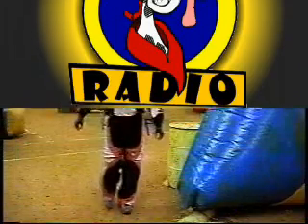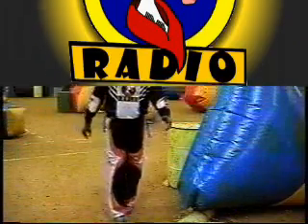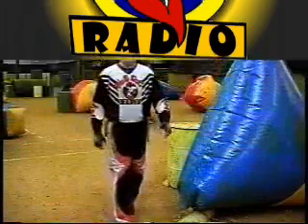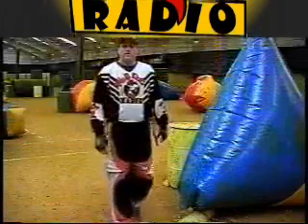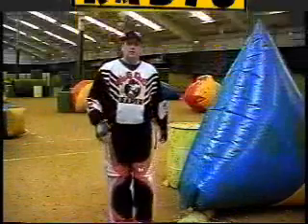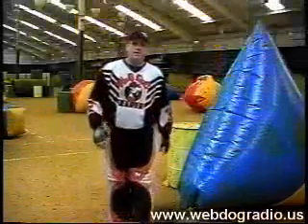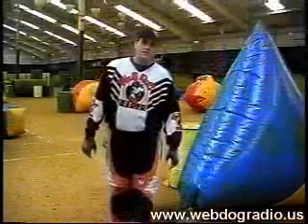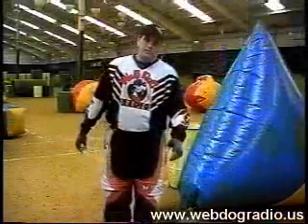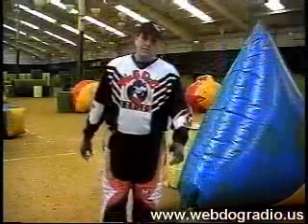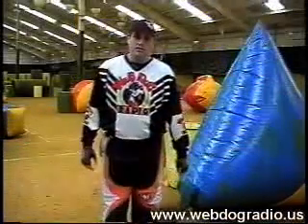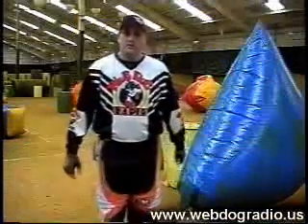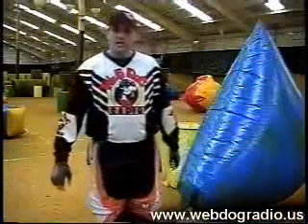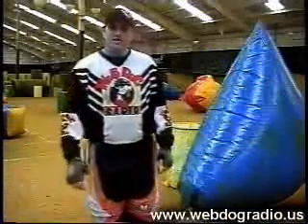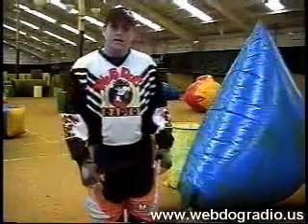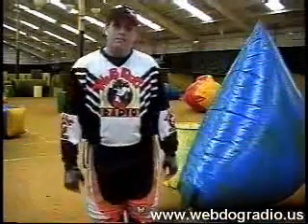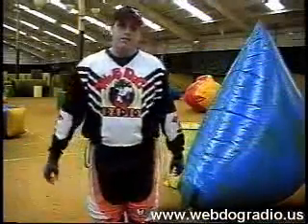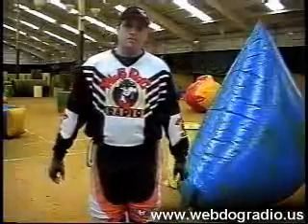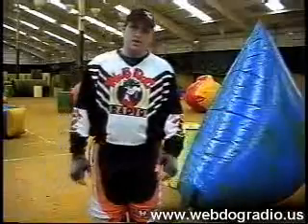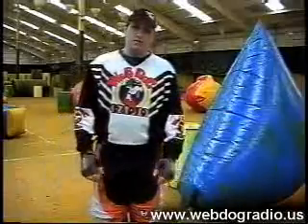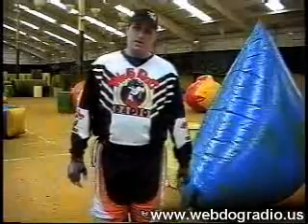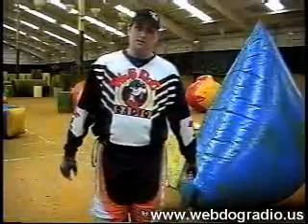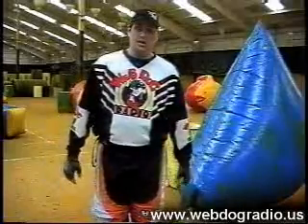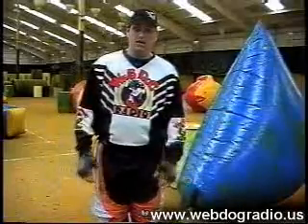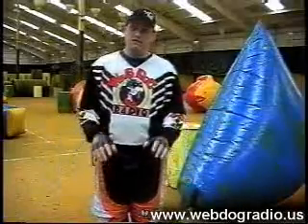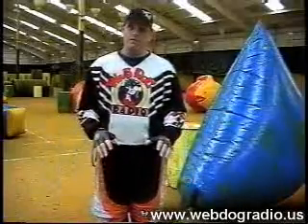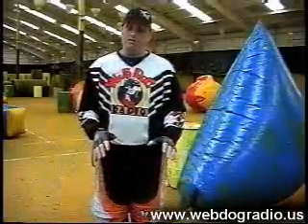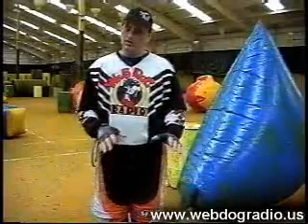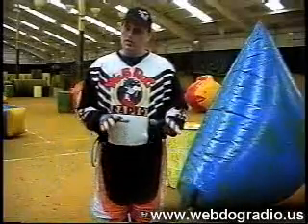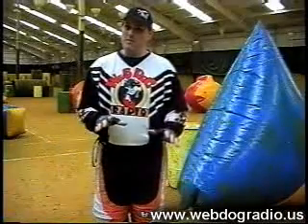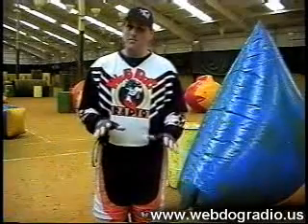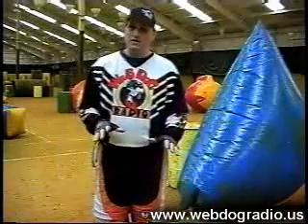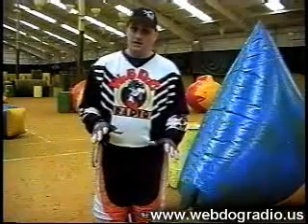Welcome to this week's show. We're coming to you from BFG Paintball in Germantown, Wisconsin, and this week we're going to be doing a little bit of myth busting.